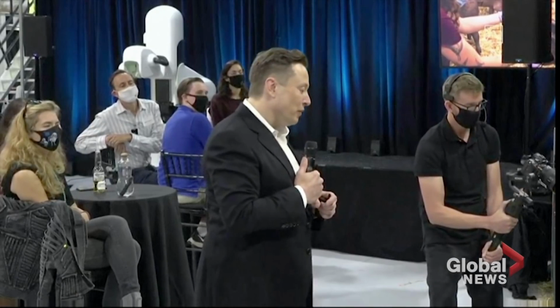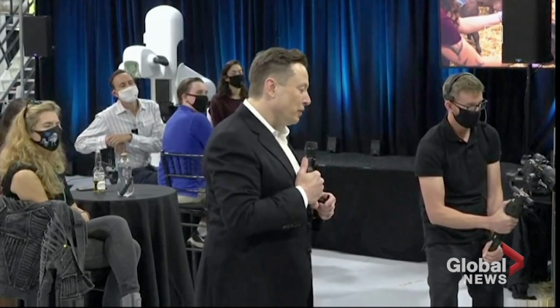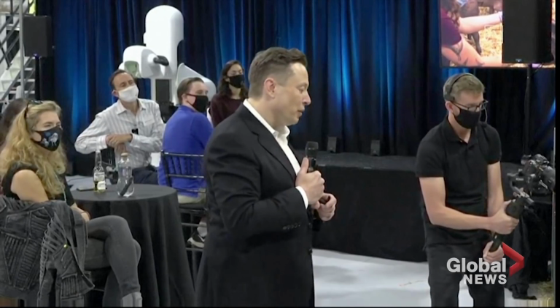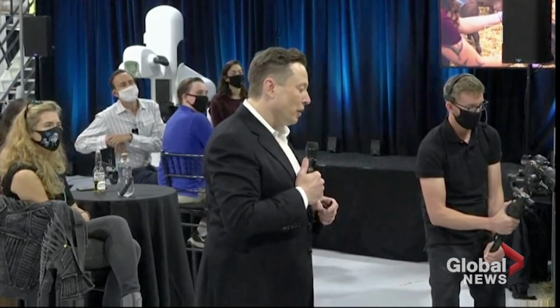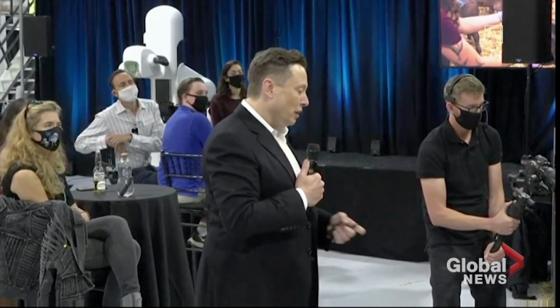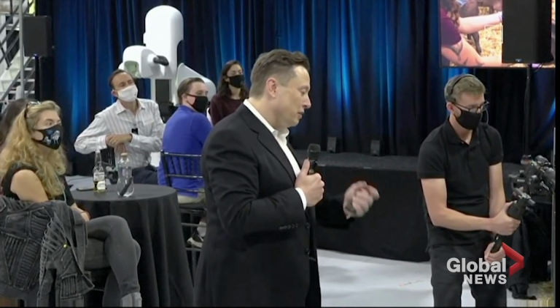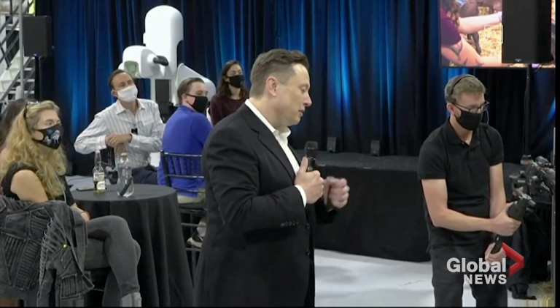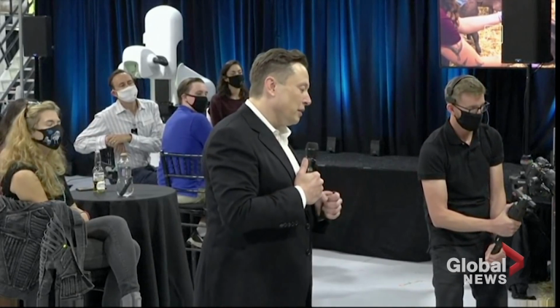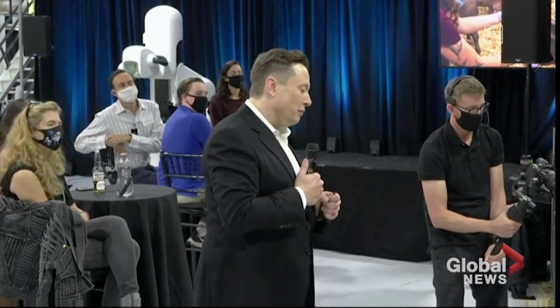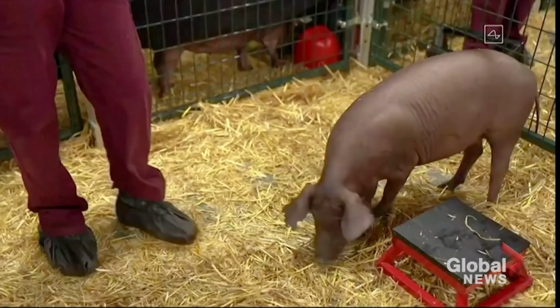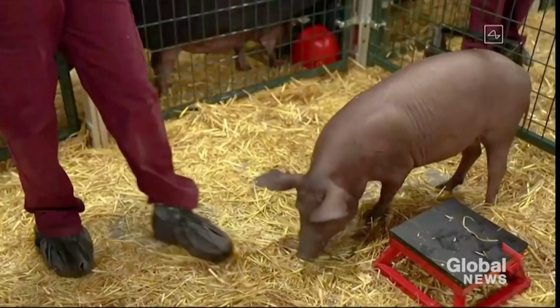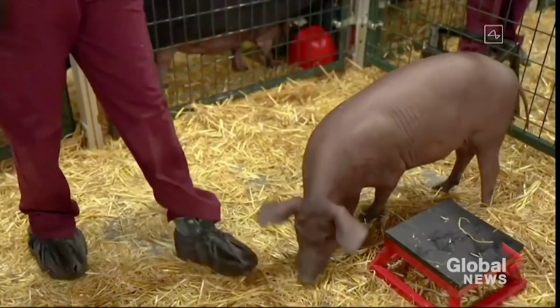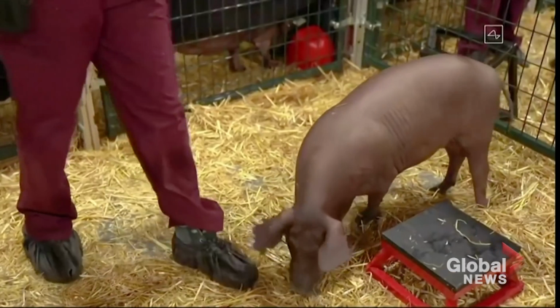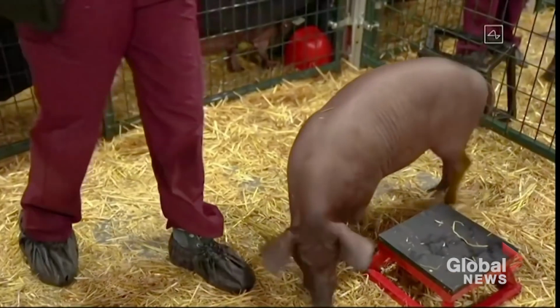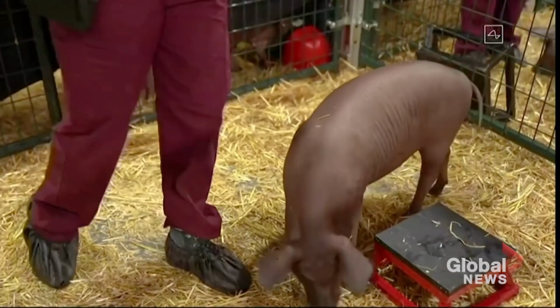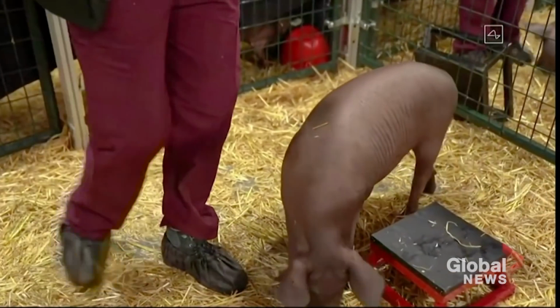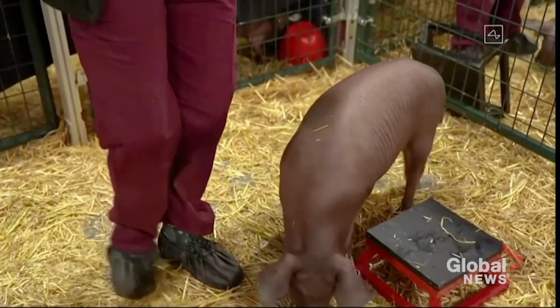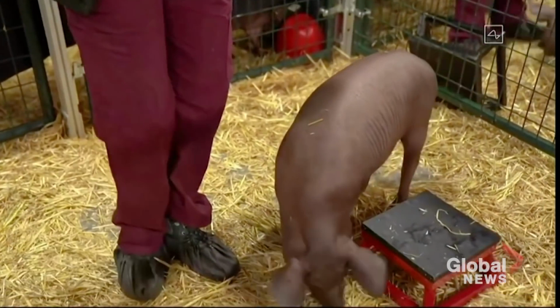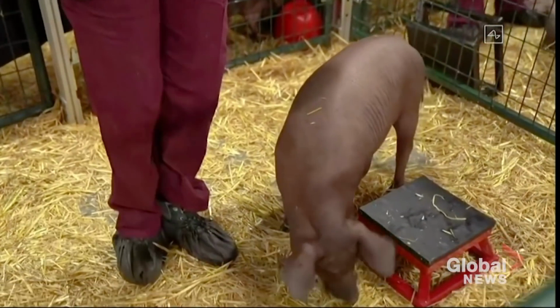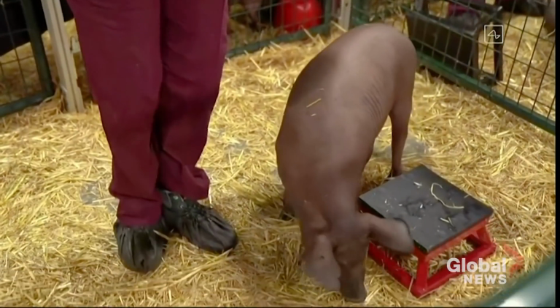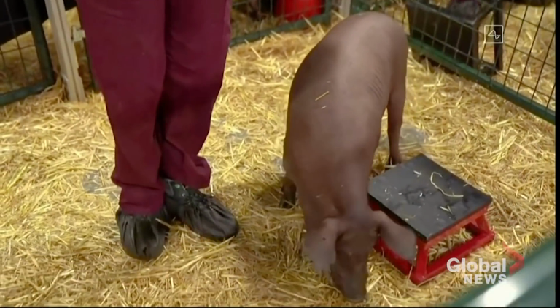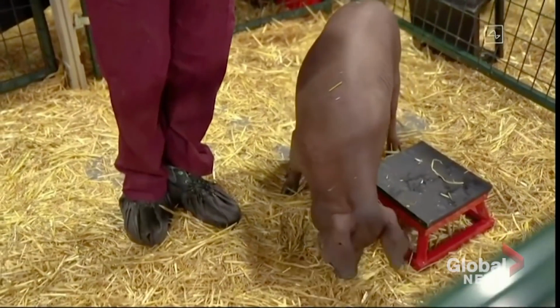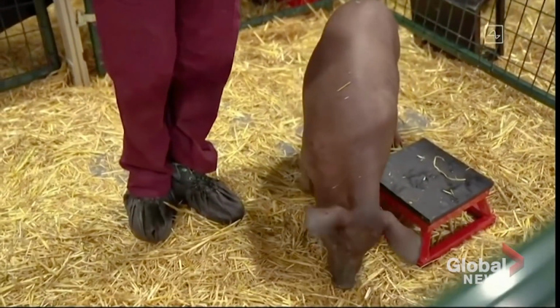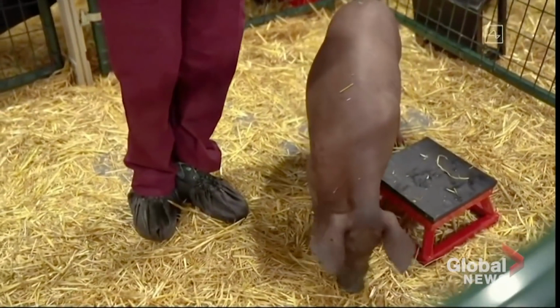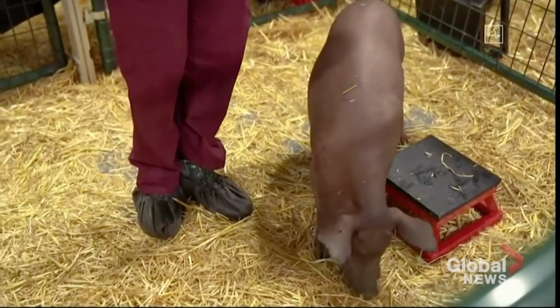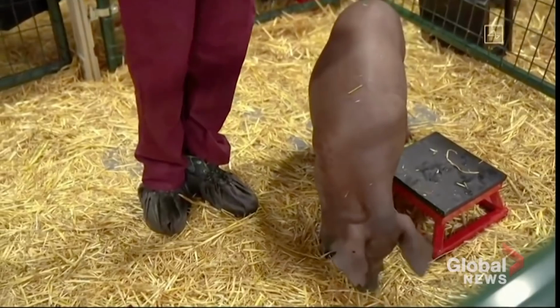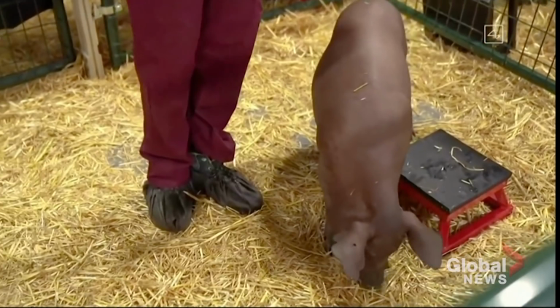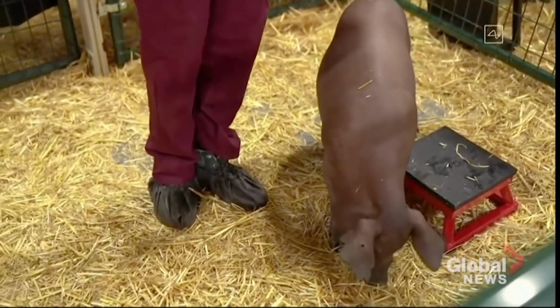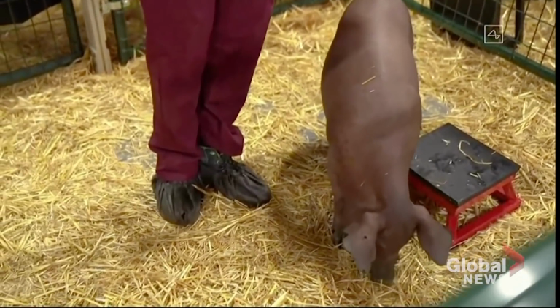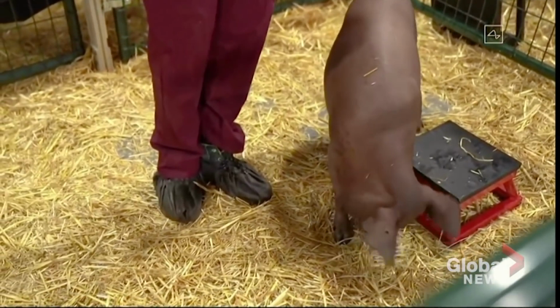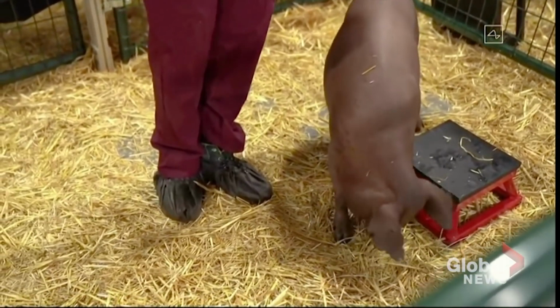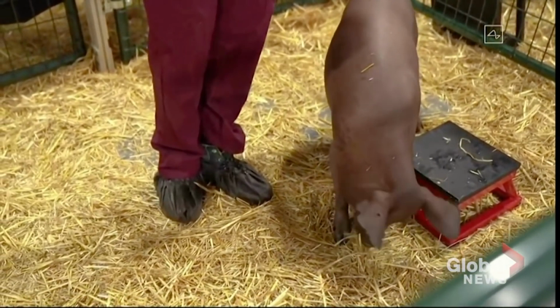So this is a healthy and happy pig with an implant that is two months old and working well.